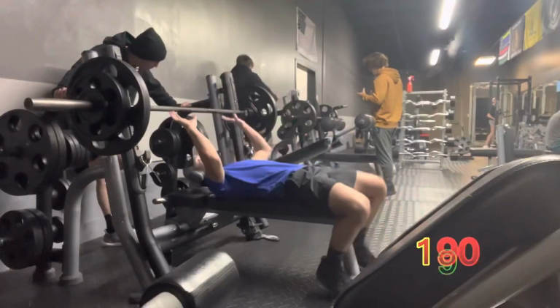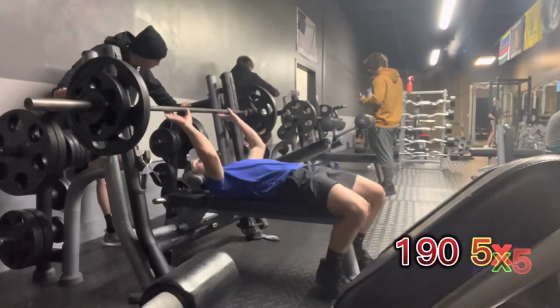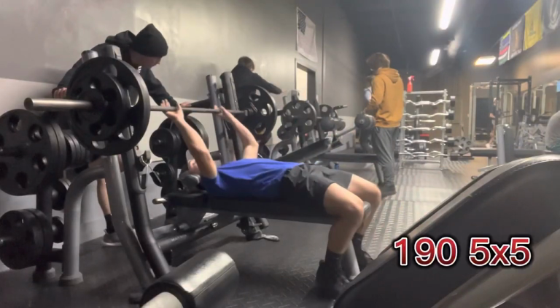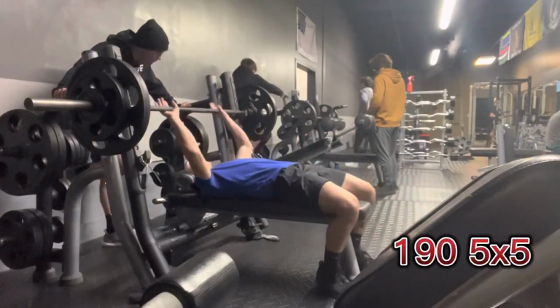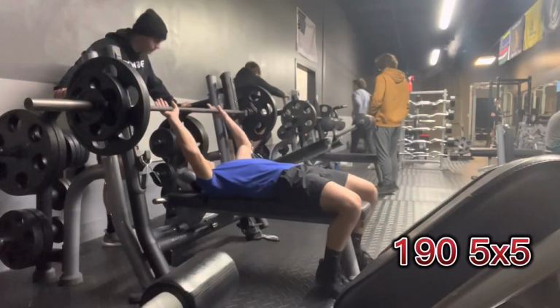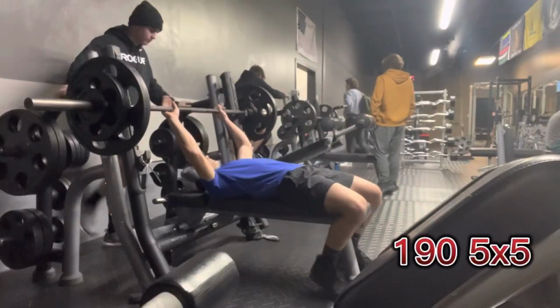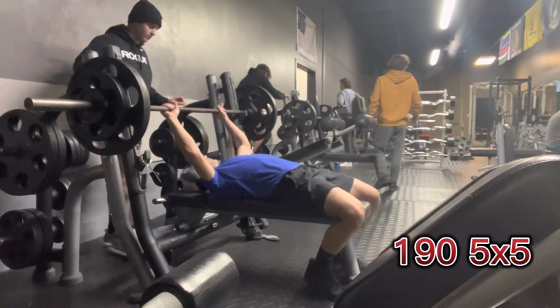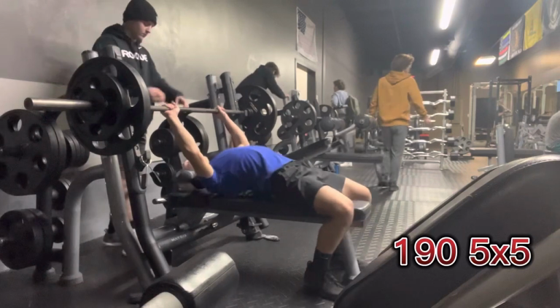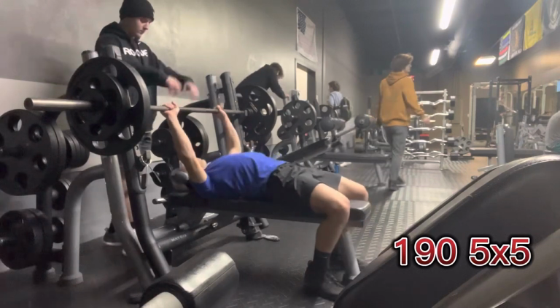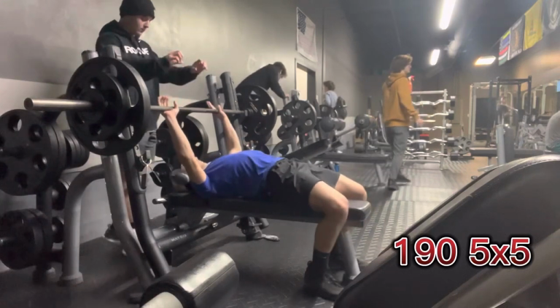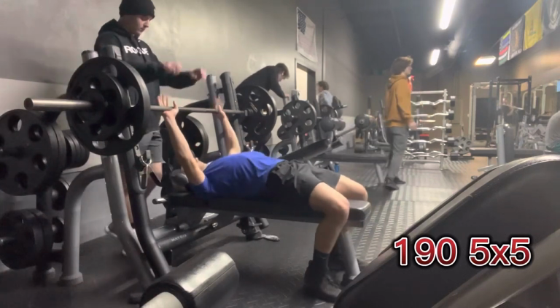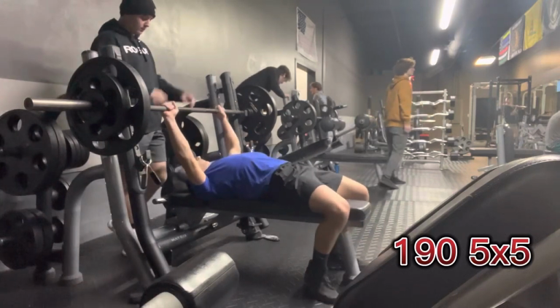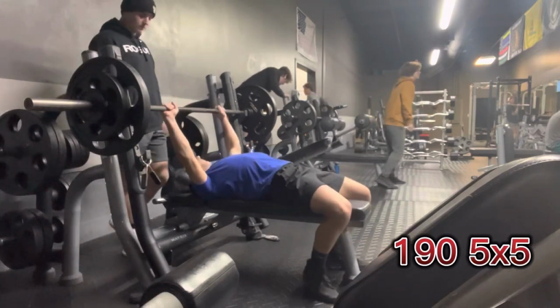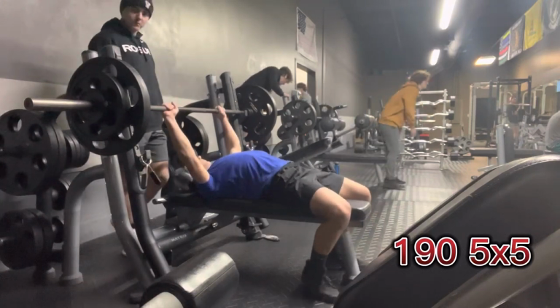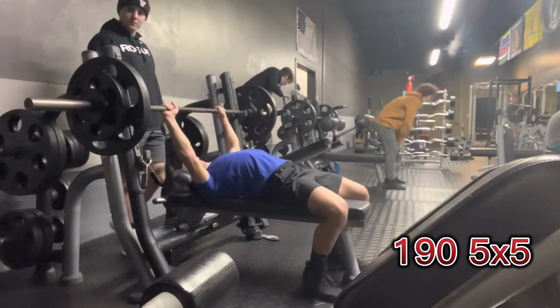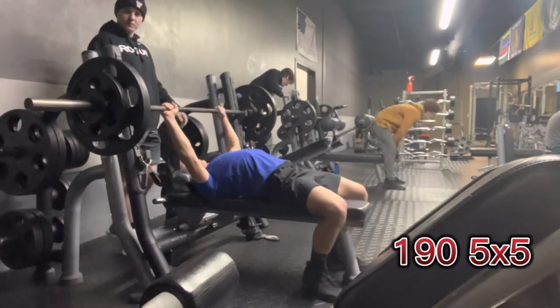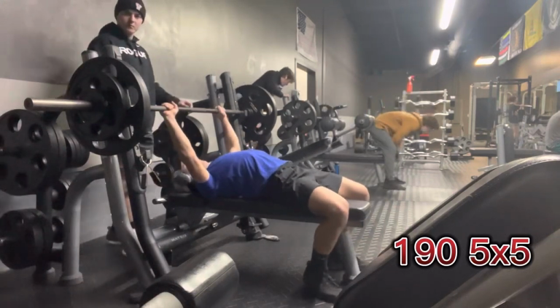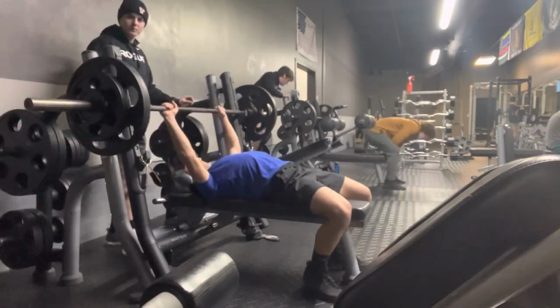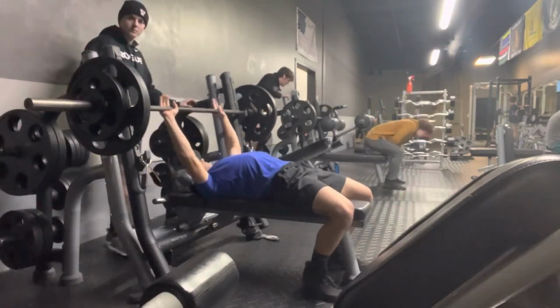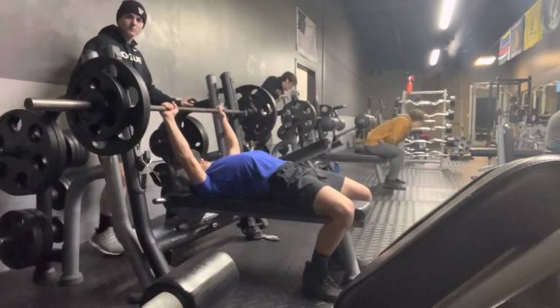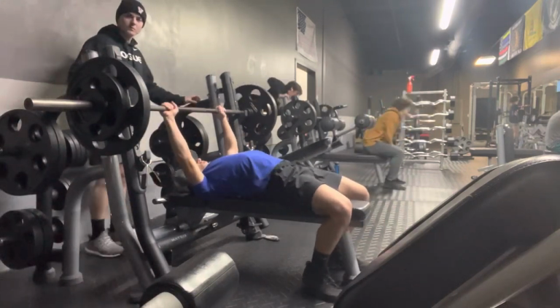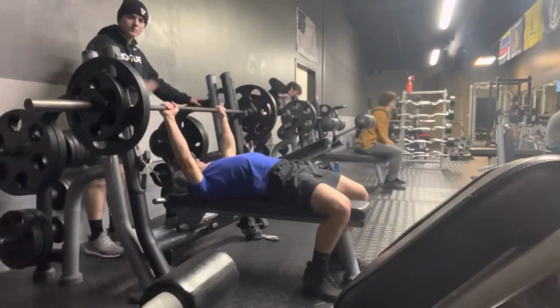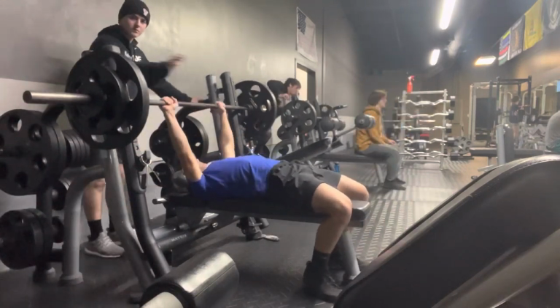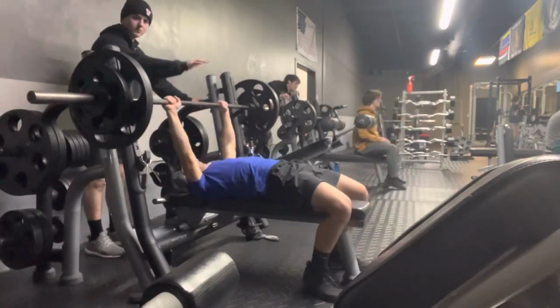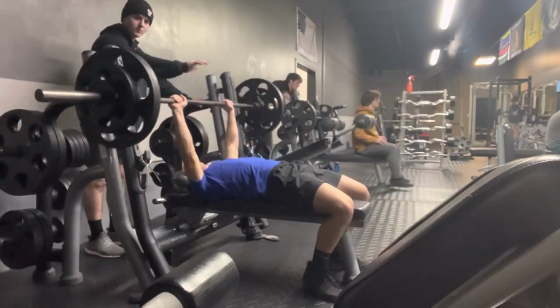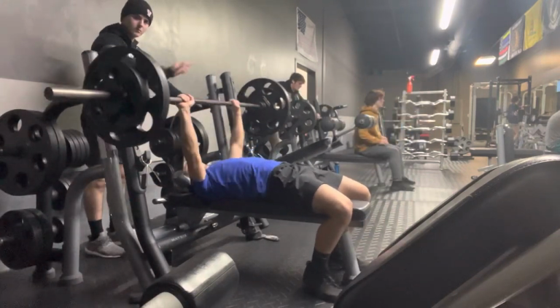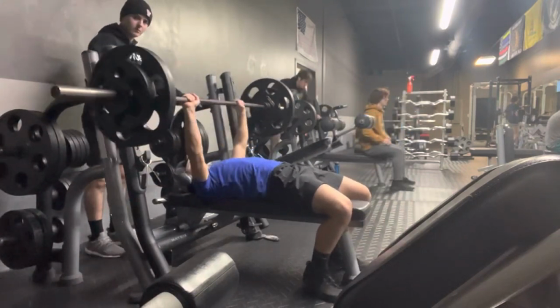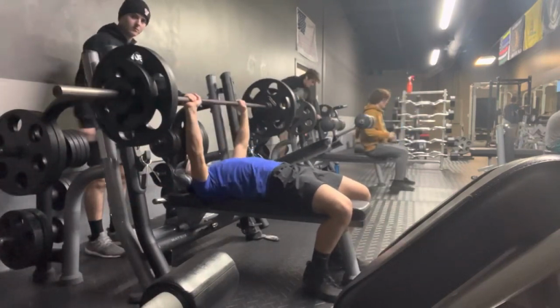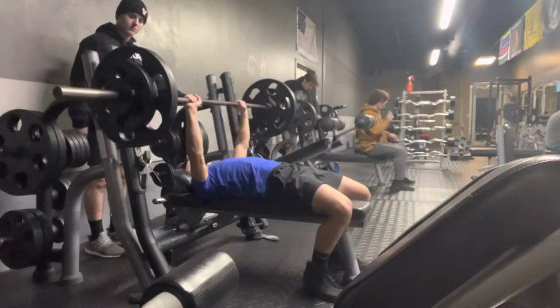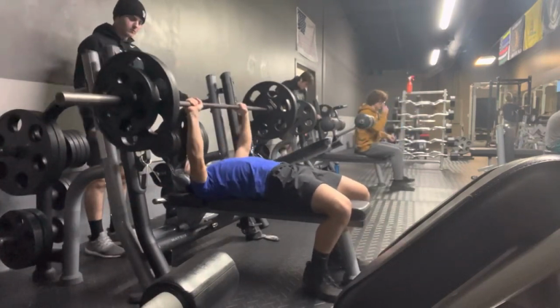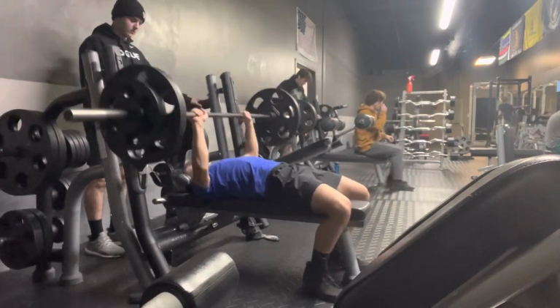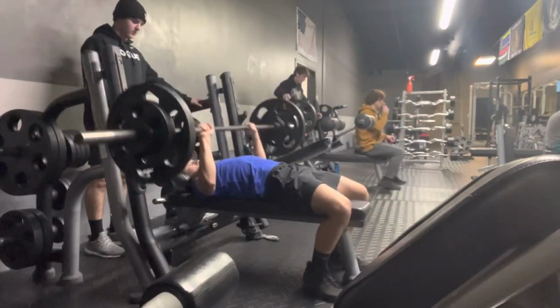Shoutout to Dylan for getting 565 with 190 bodyweight — he's an absolute unit.